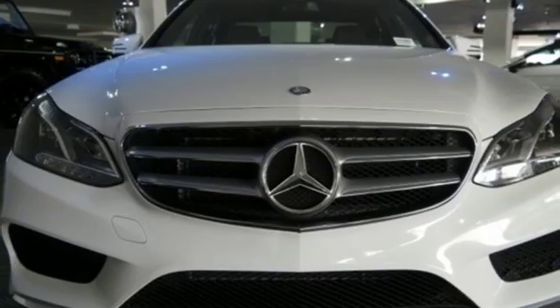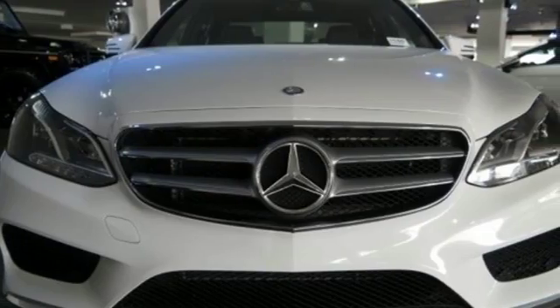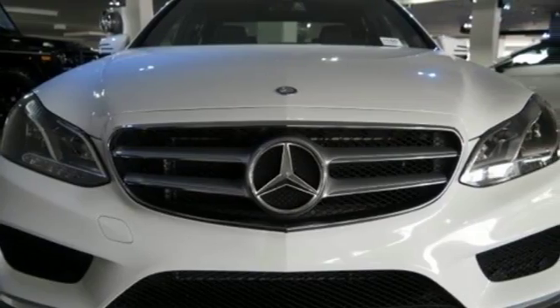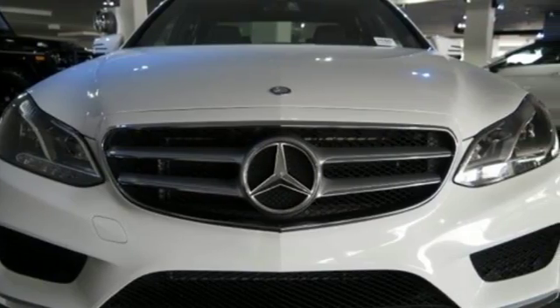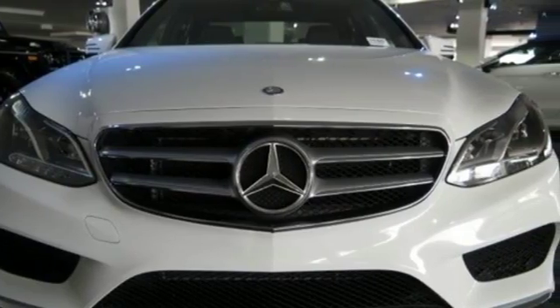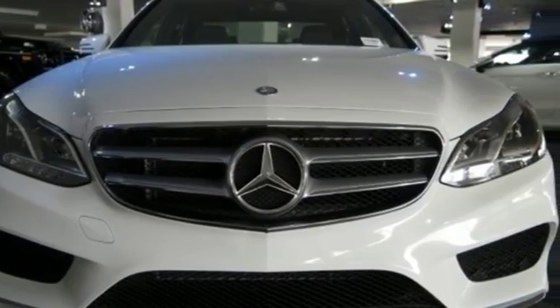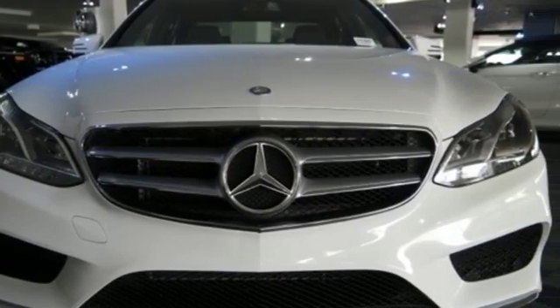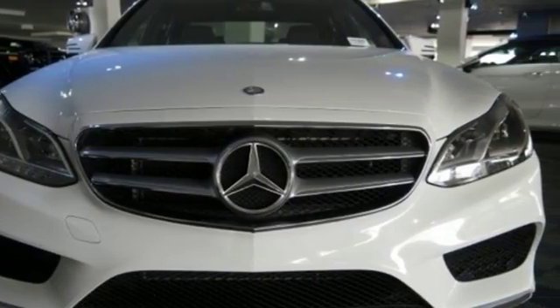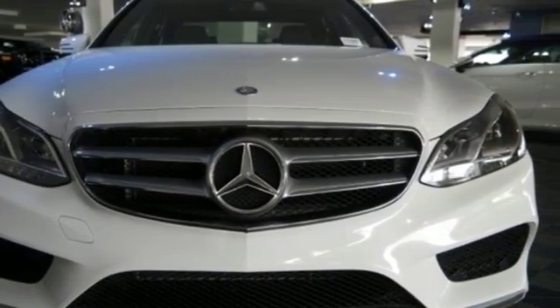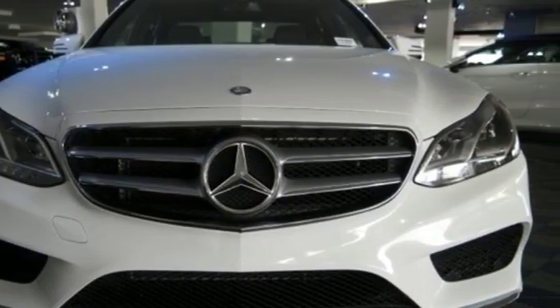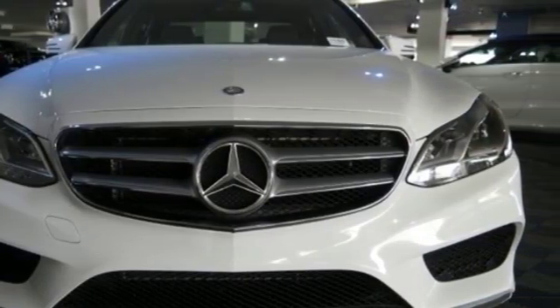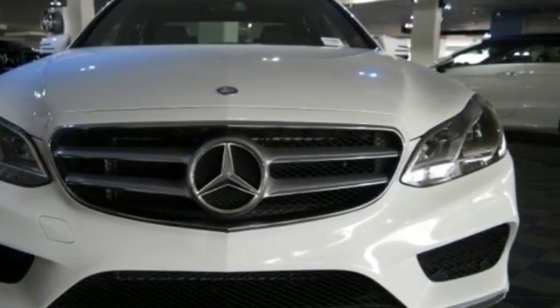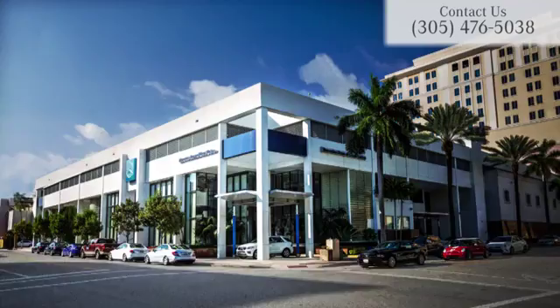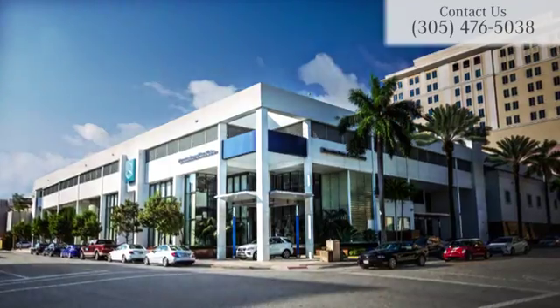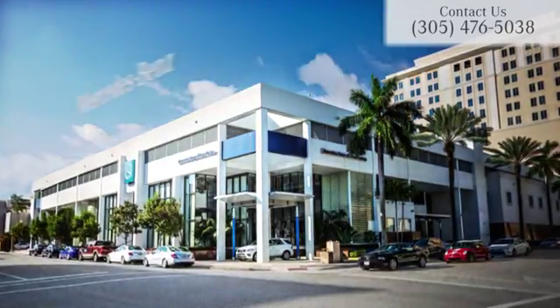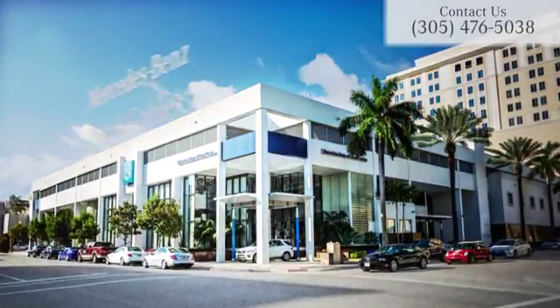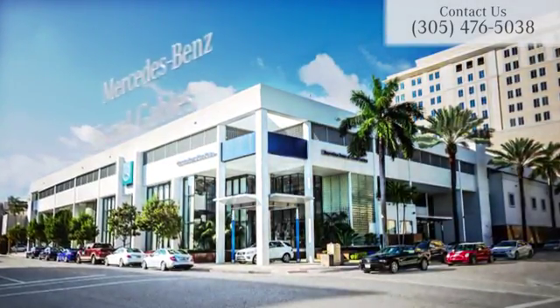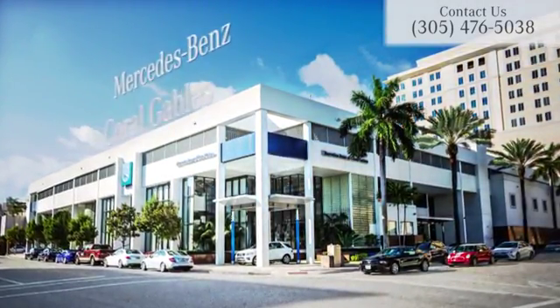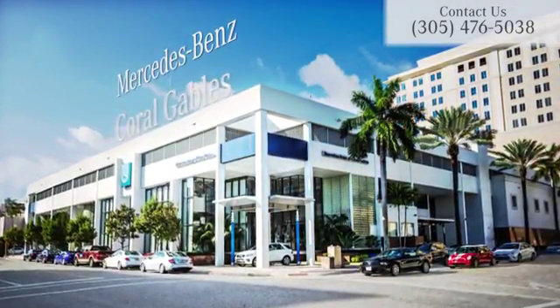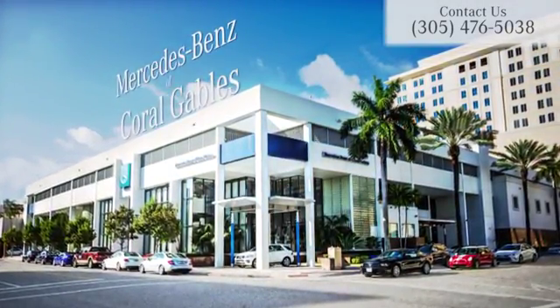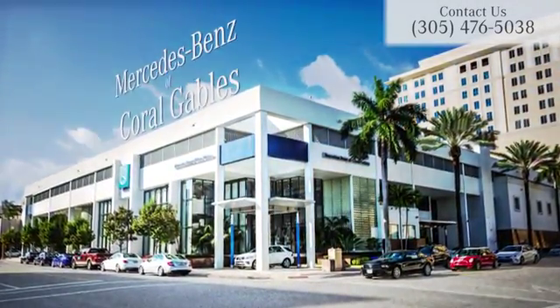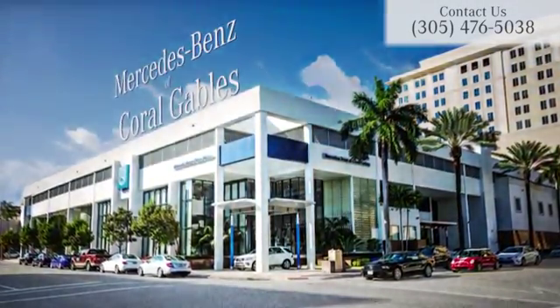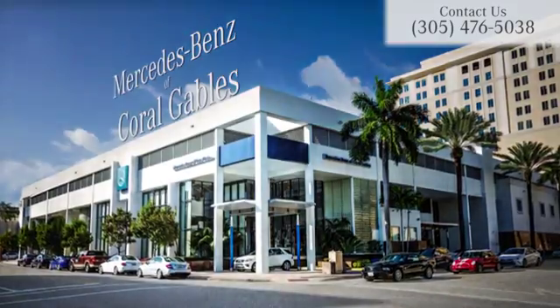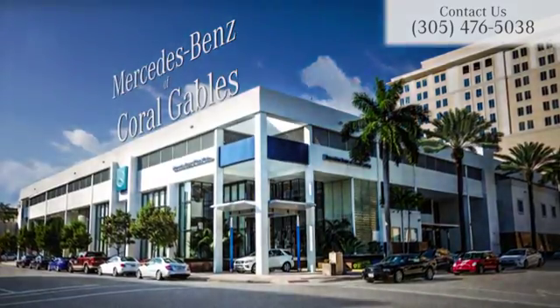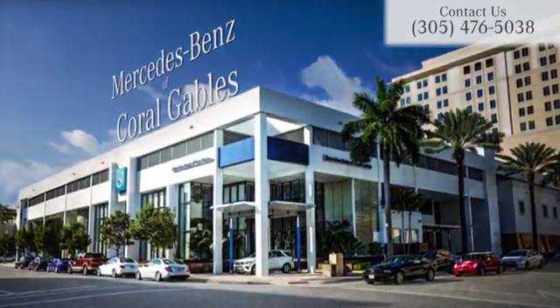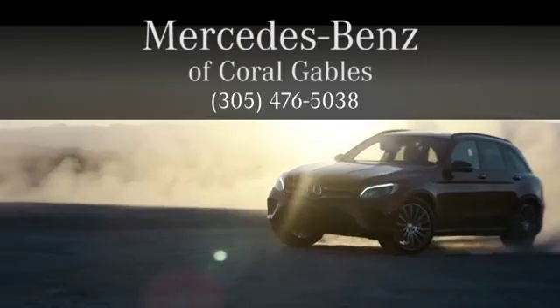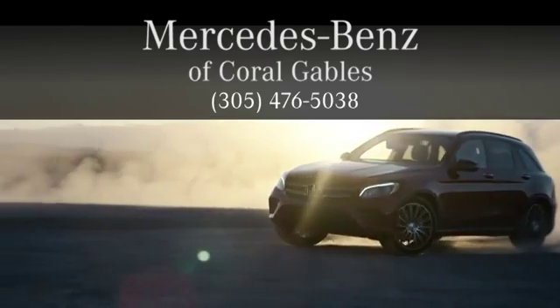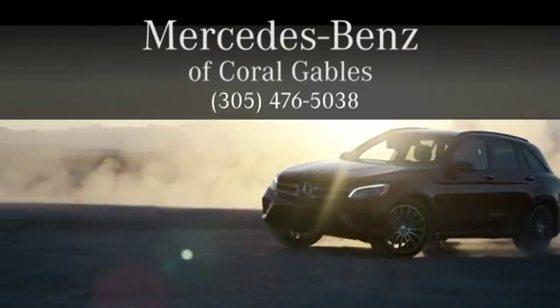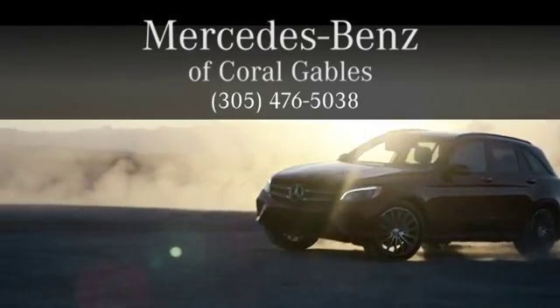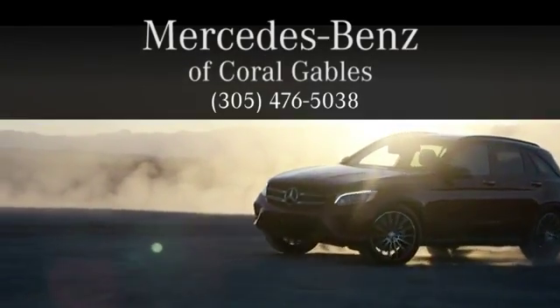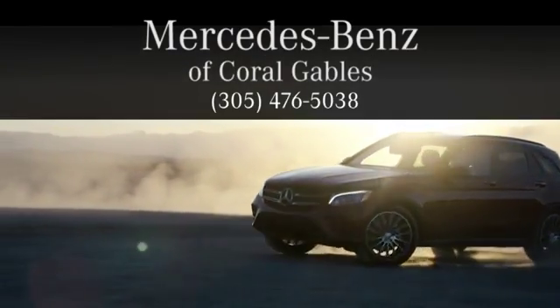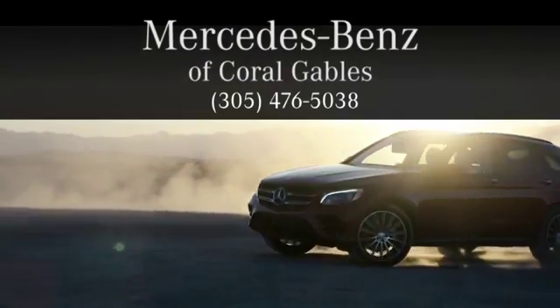Come in for a test drive today. At Mercedes-Benz of Coral Gables, we look forward to your visit and deliver excellence at every mile.